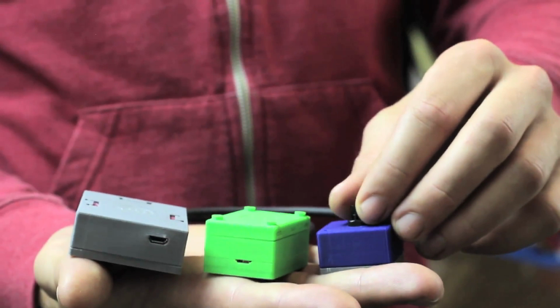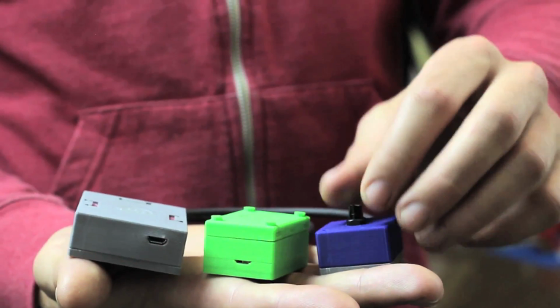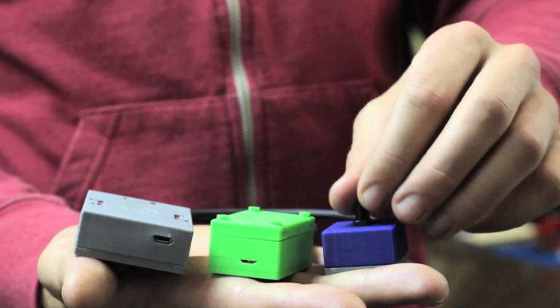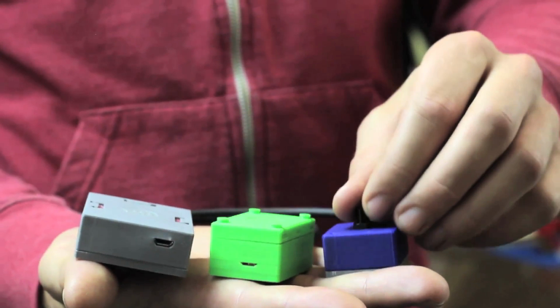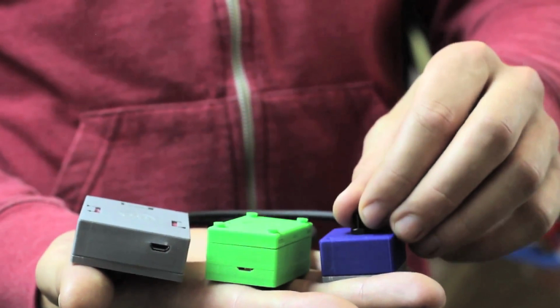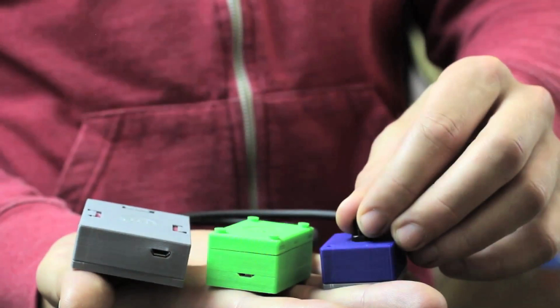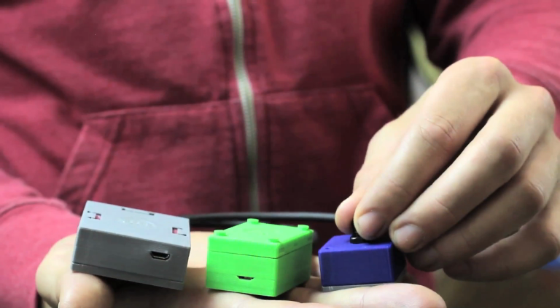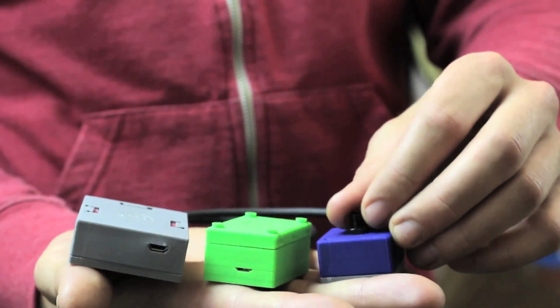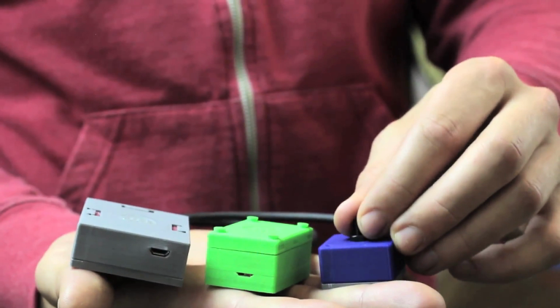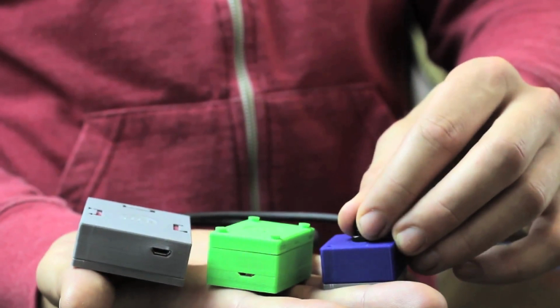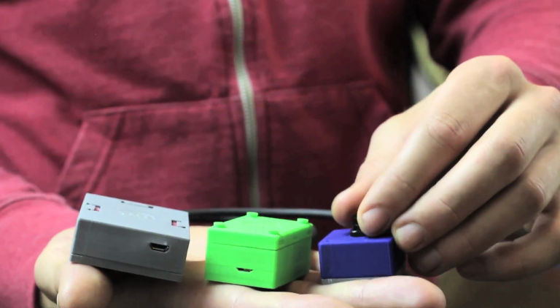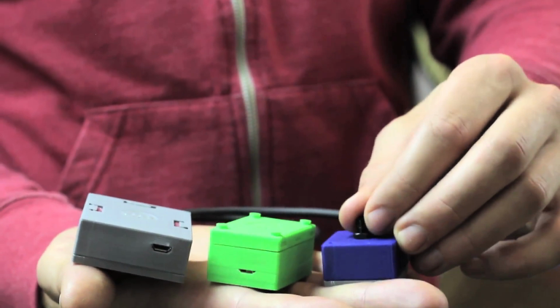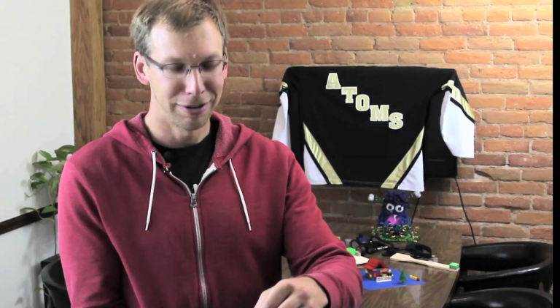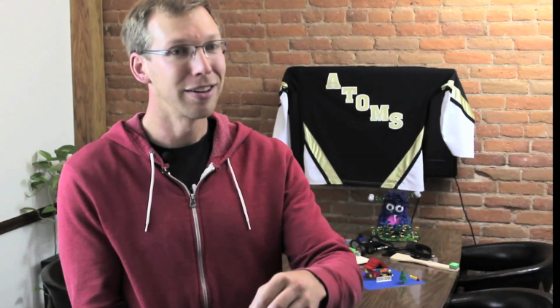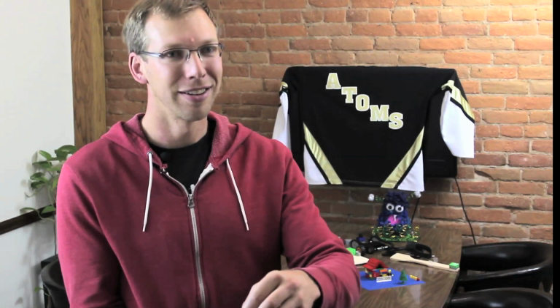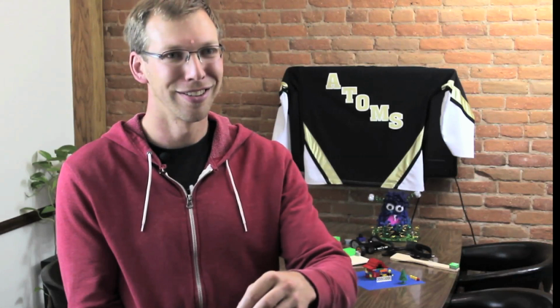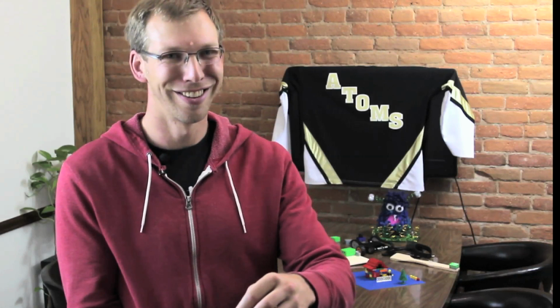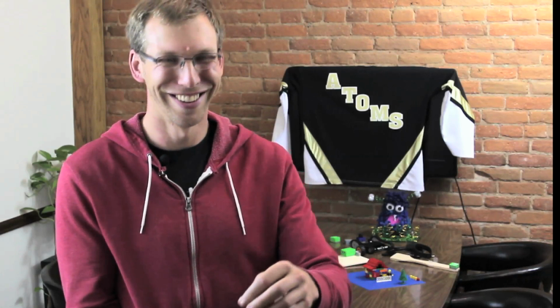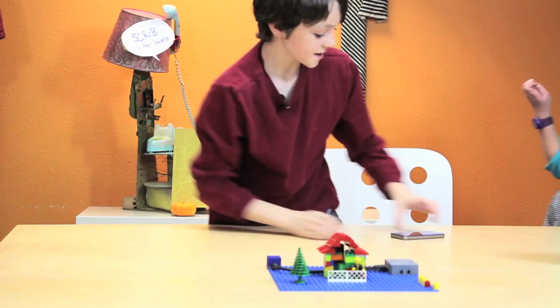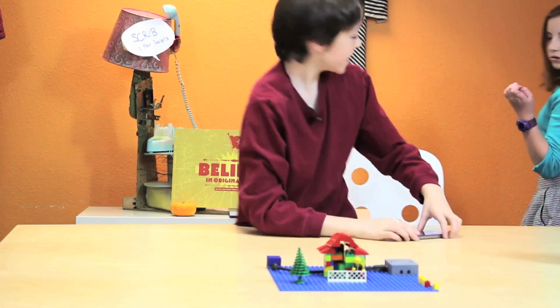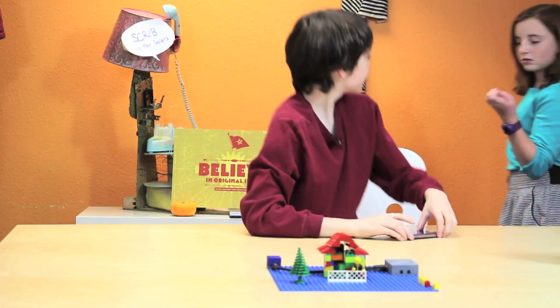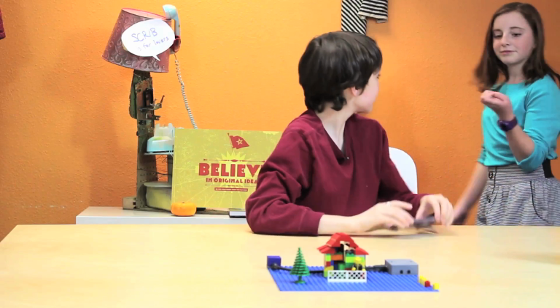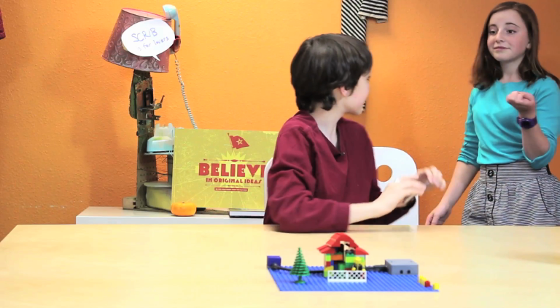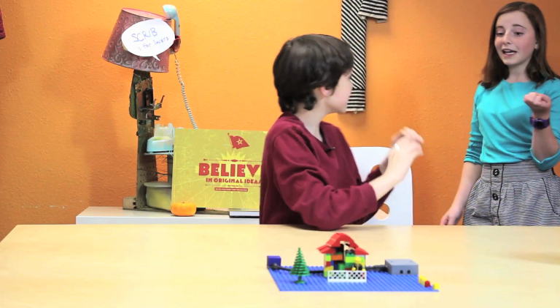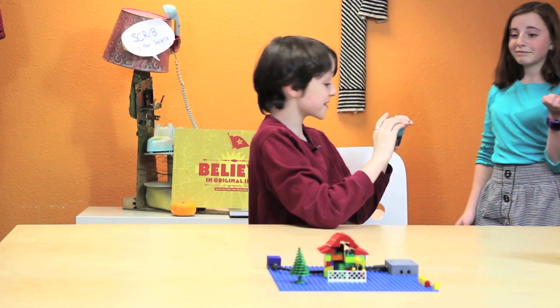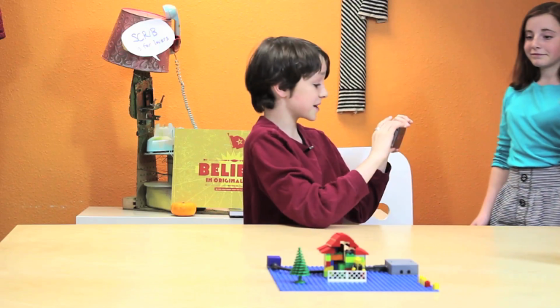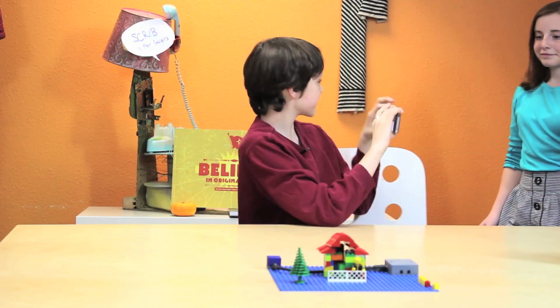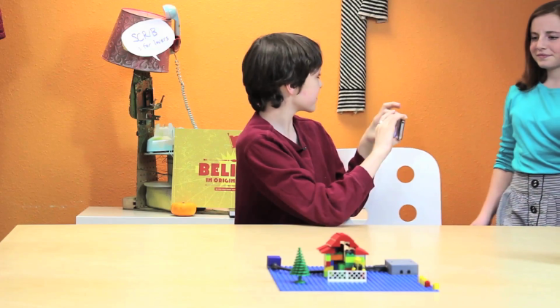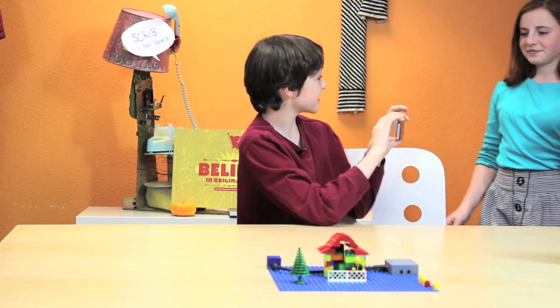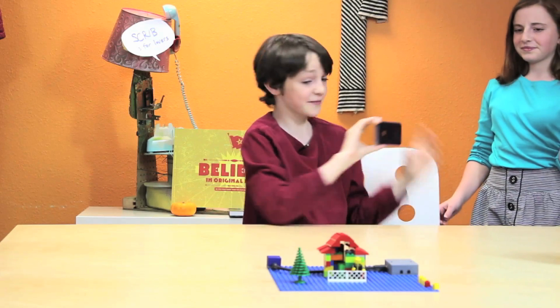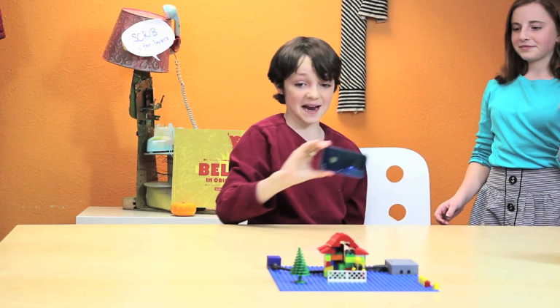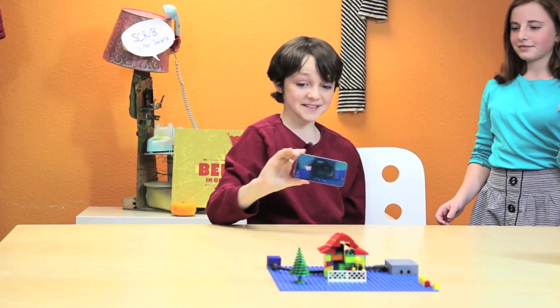Hey Fiona, can you take a picture for me of my house?